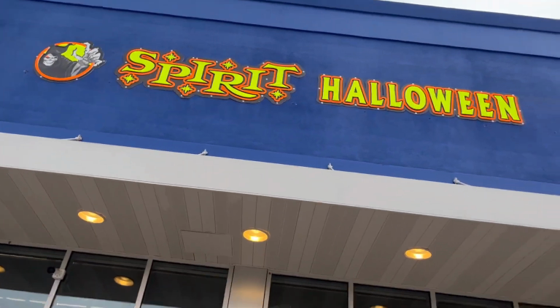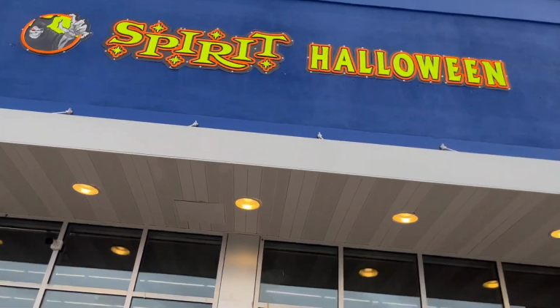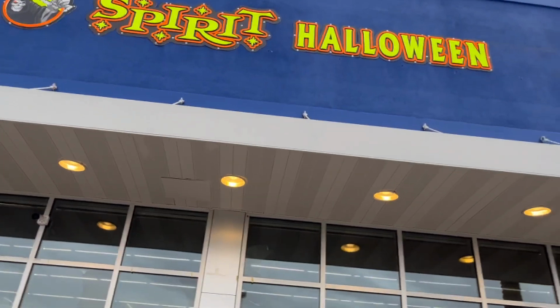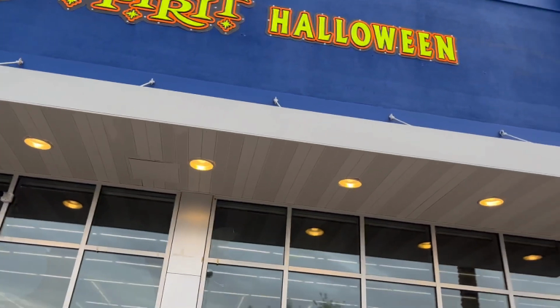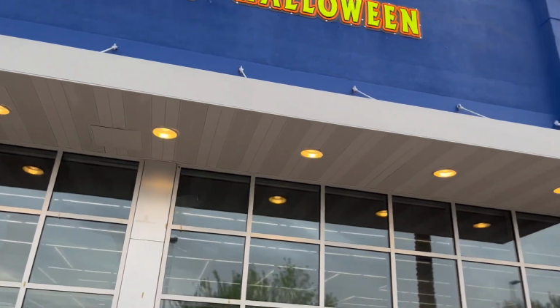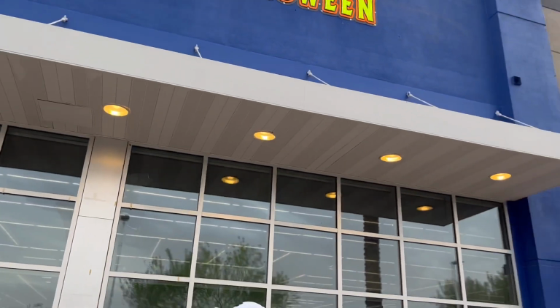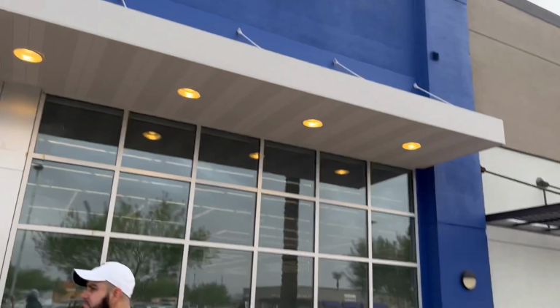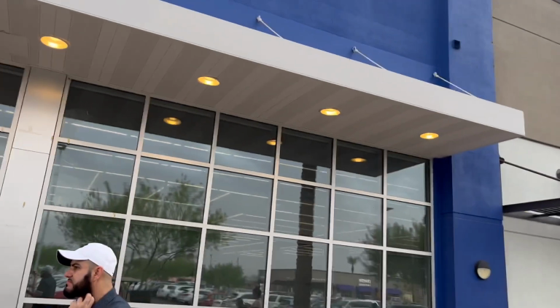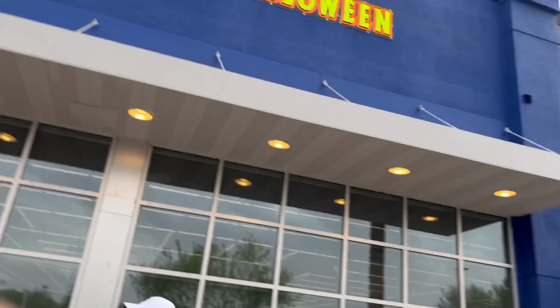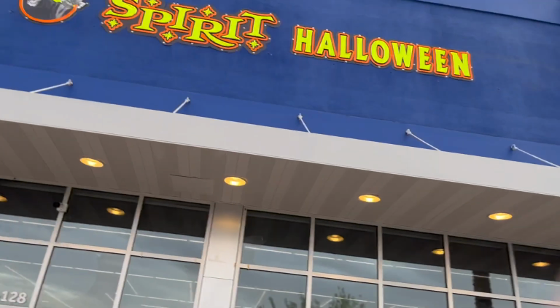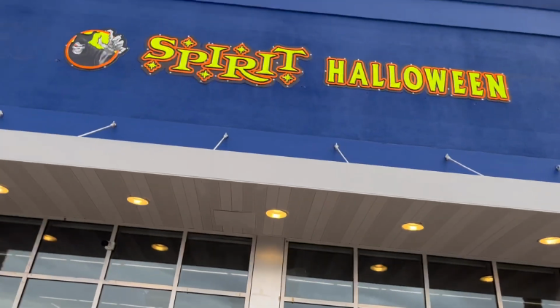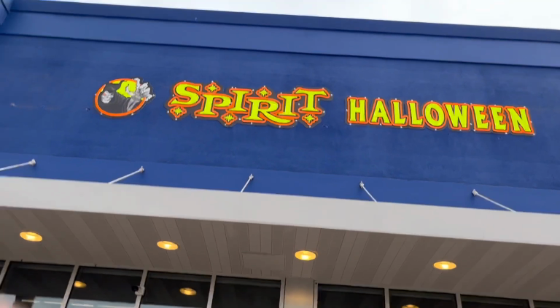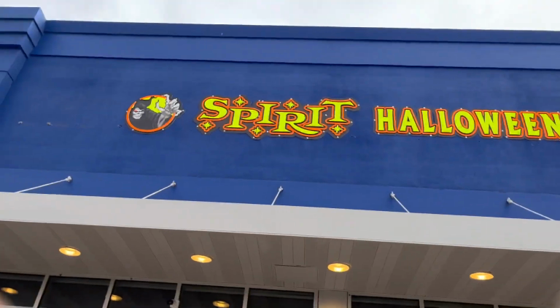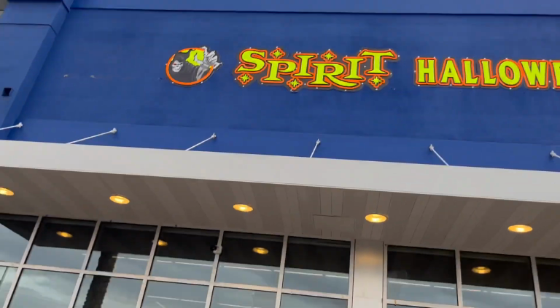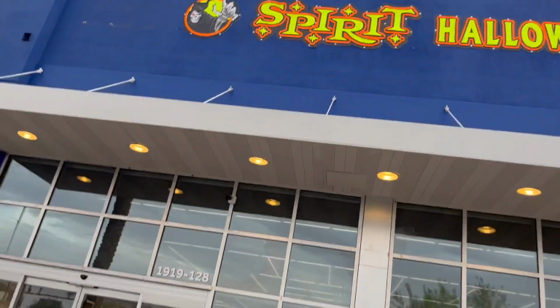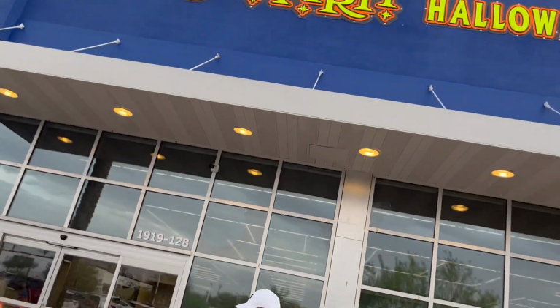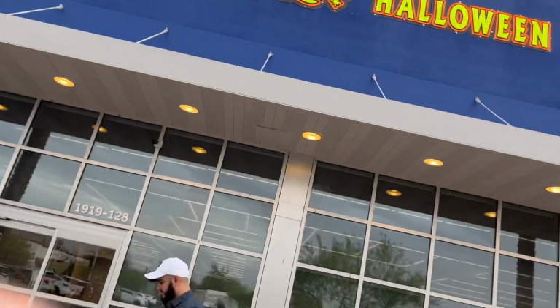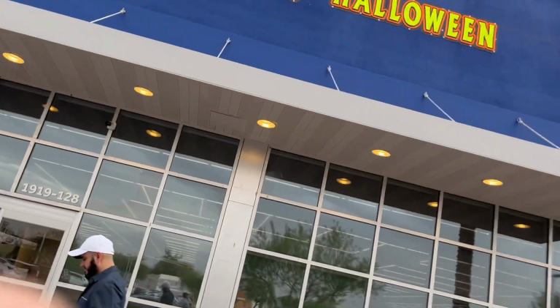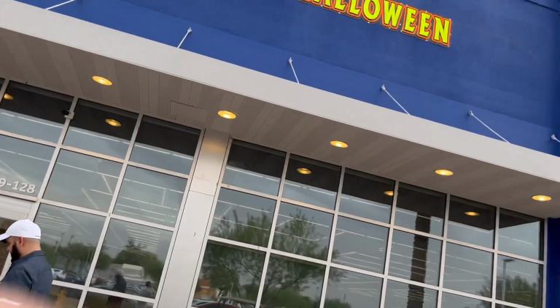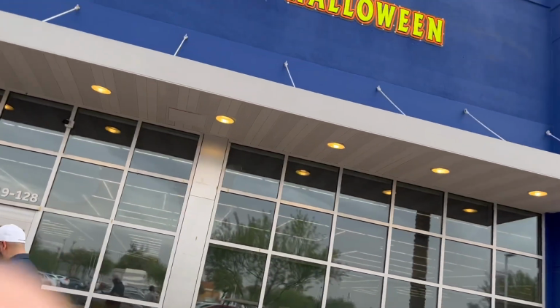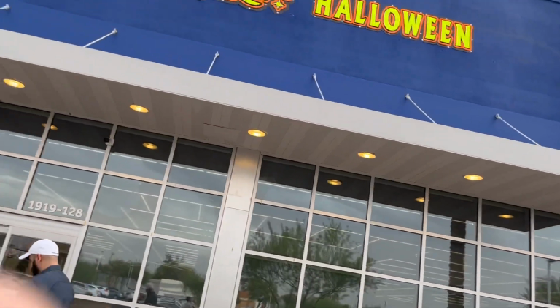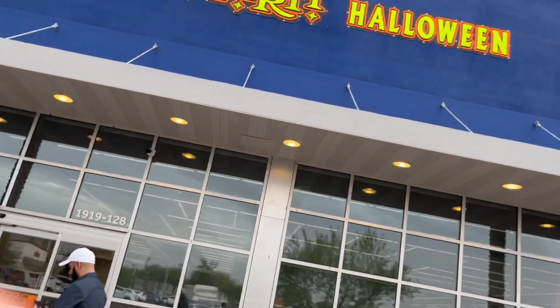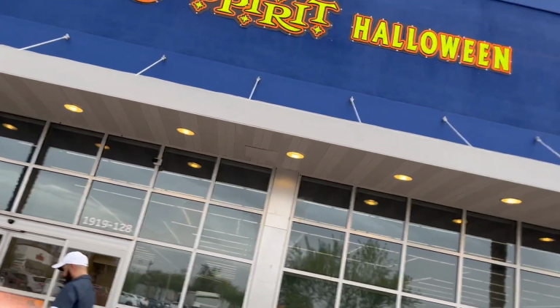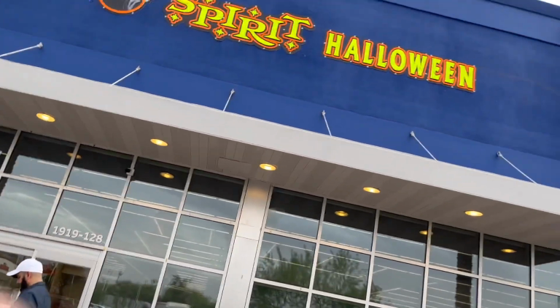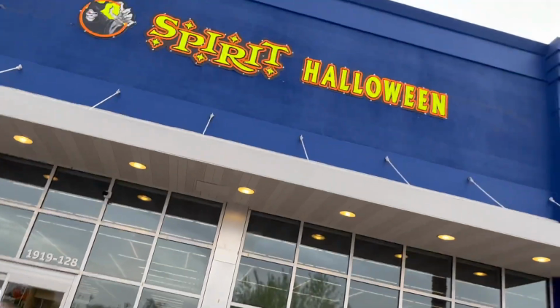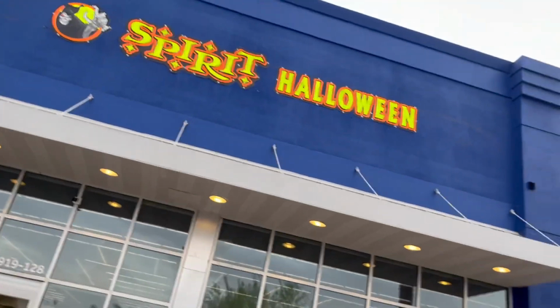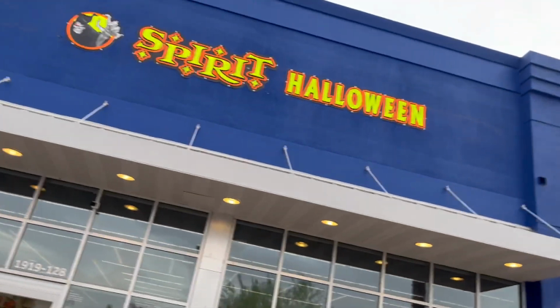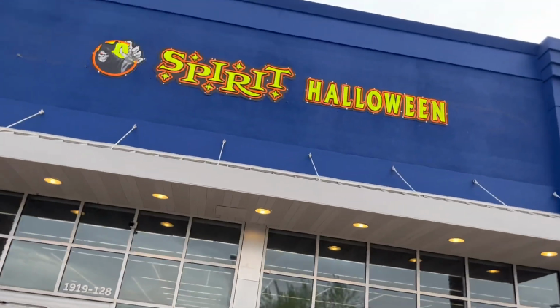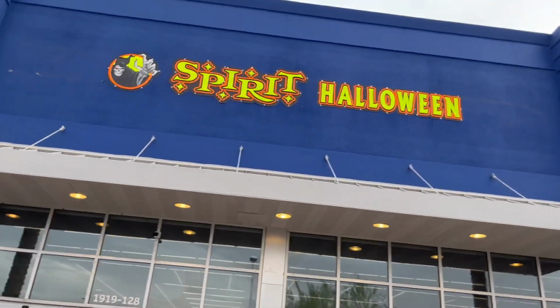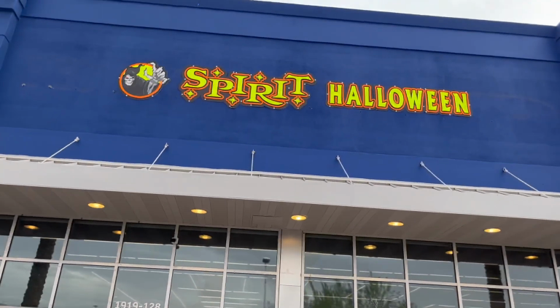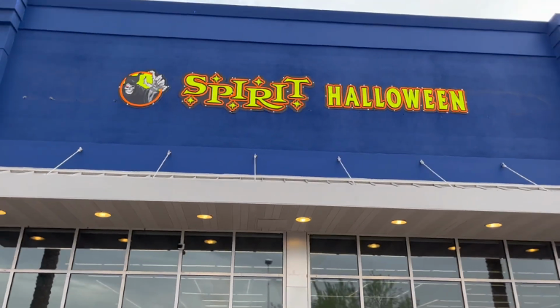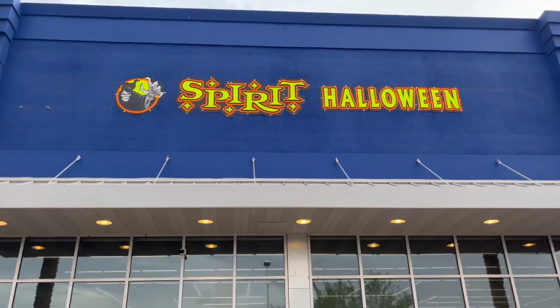Yeah, that's Spirit Halloween inside of an abandoned Bed Bath & Beyond the Grave.